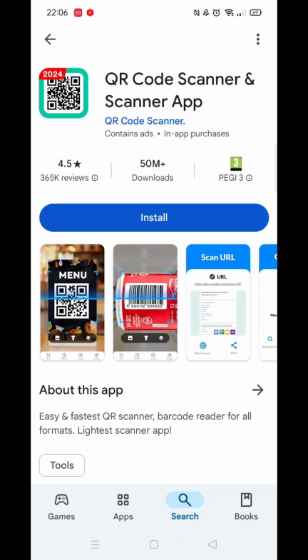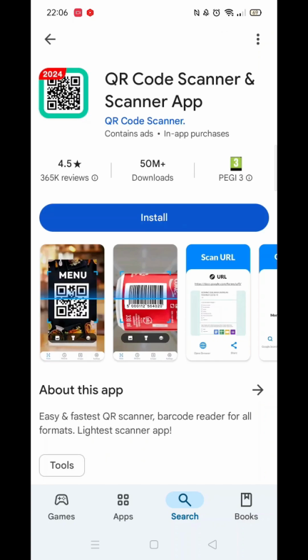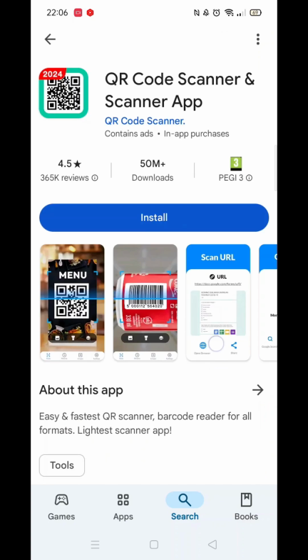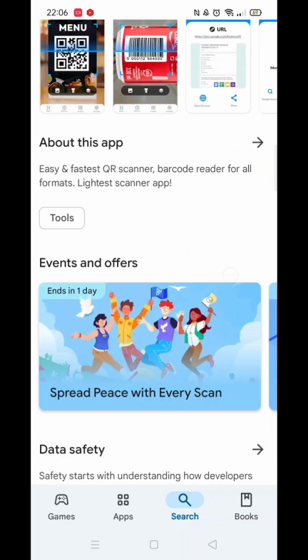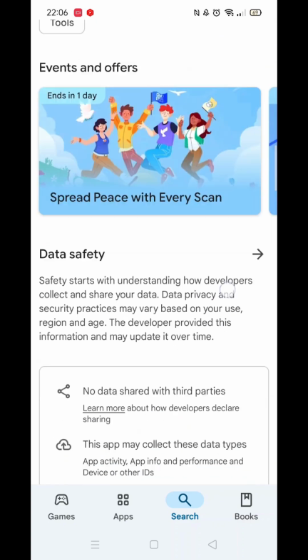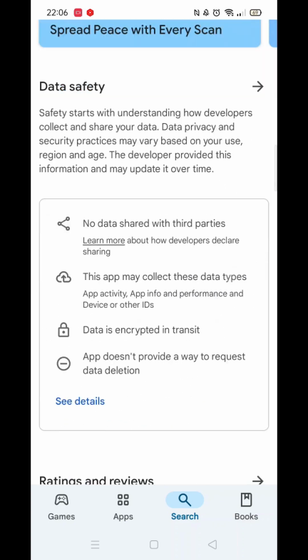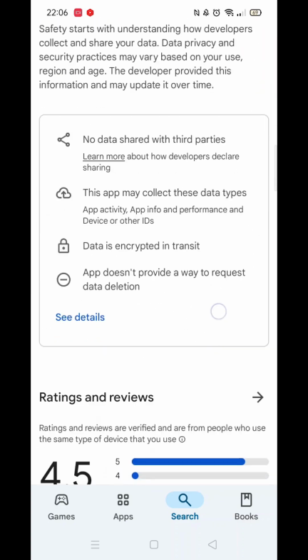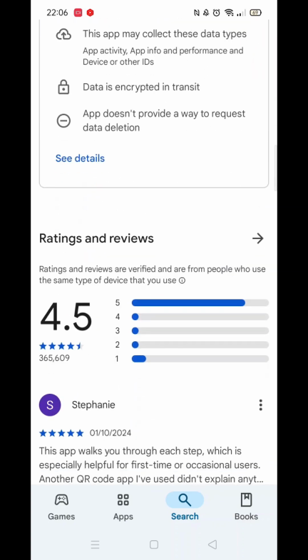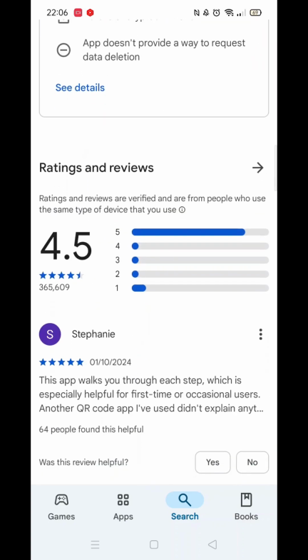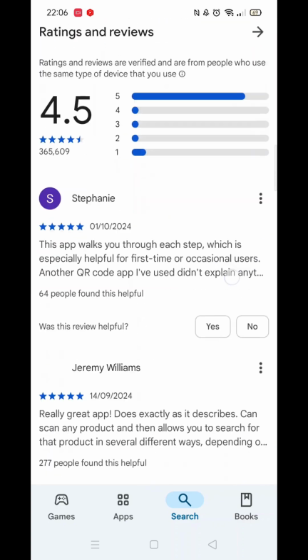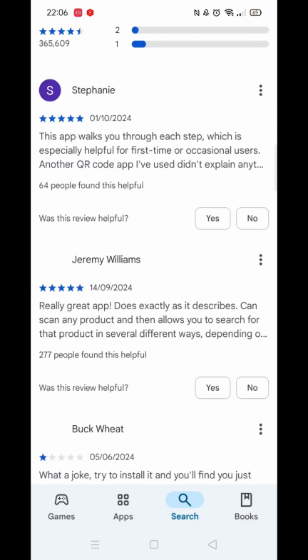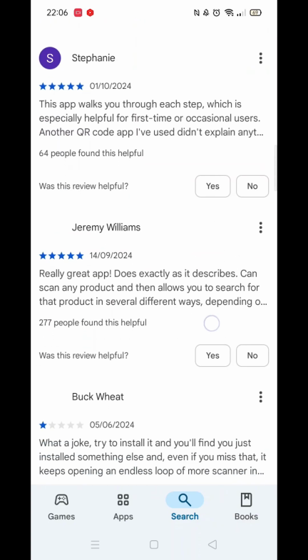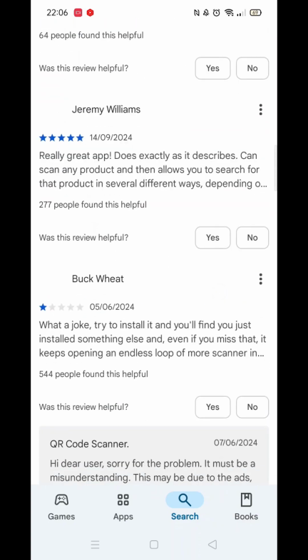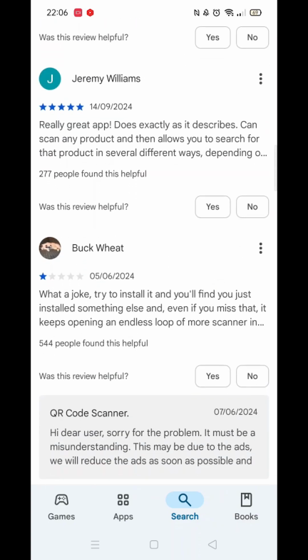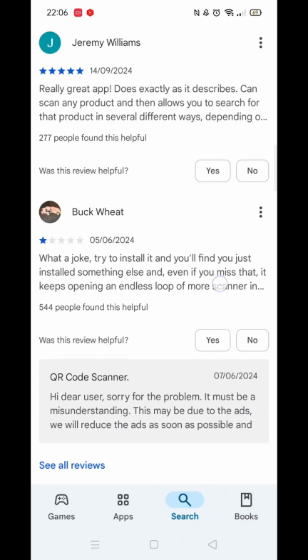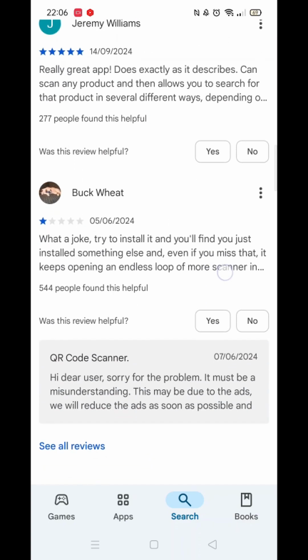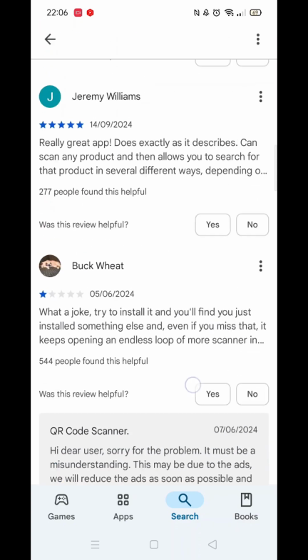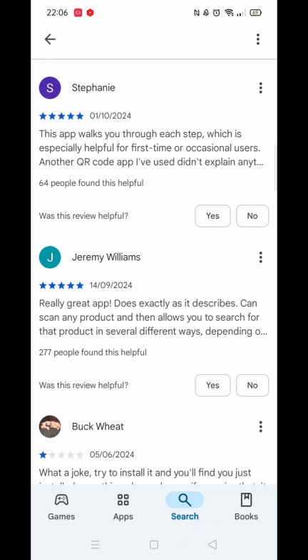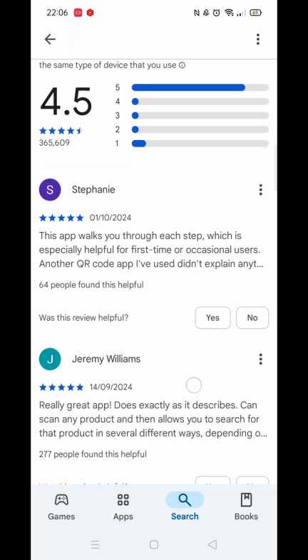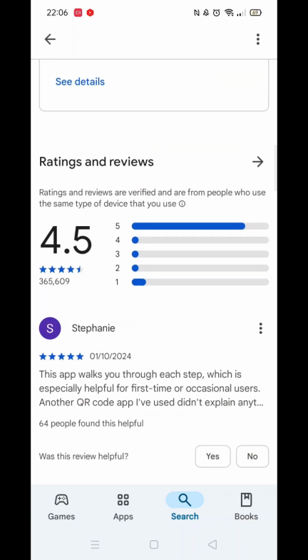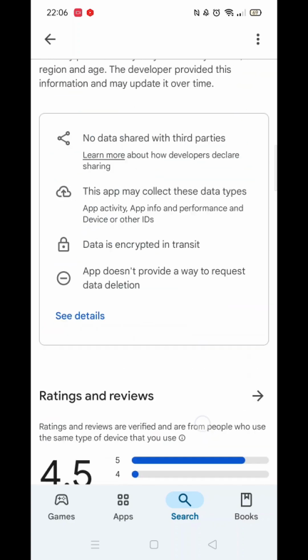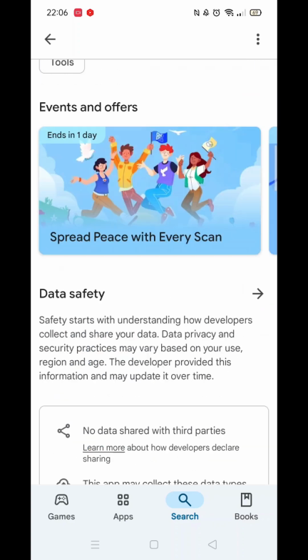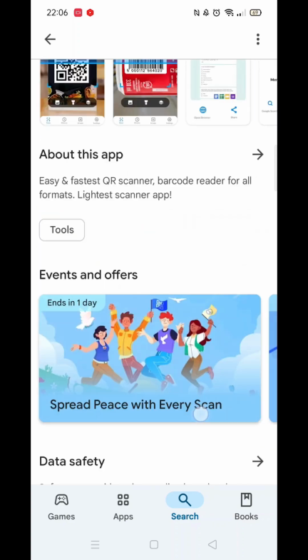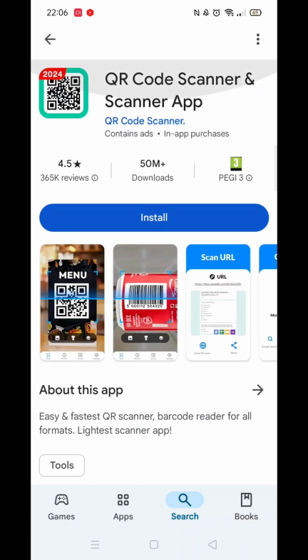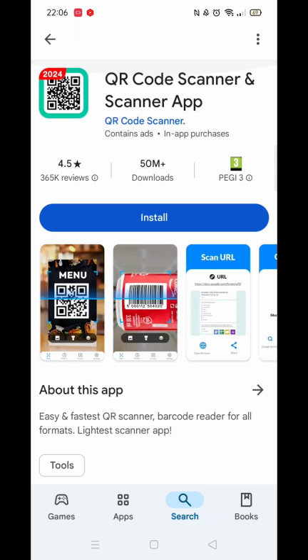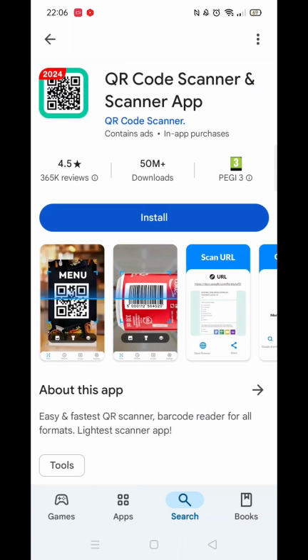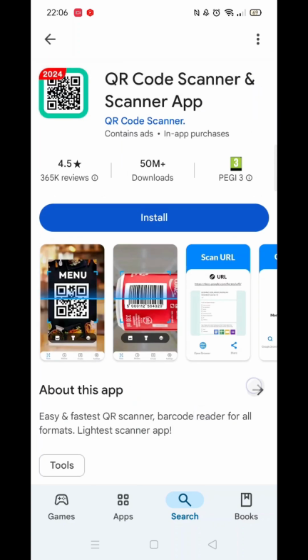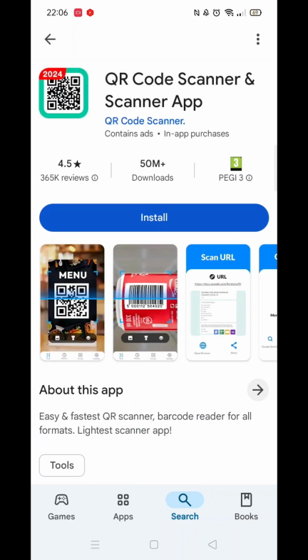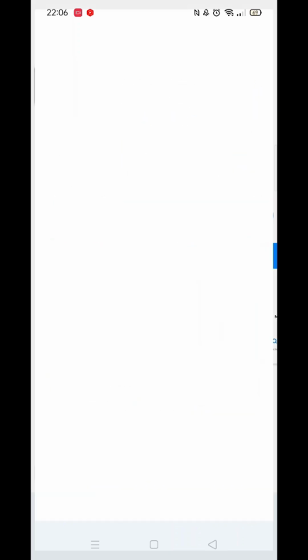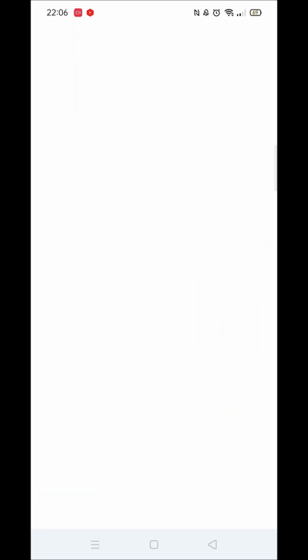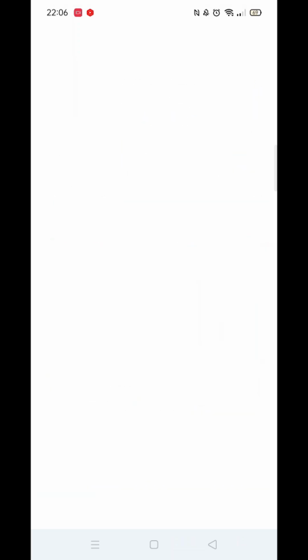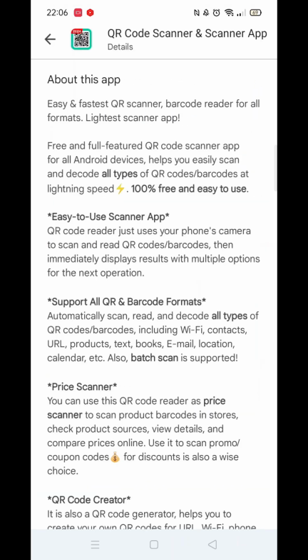Scroll back up and click on "About this app." Go to the very bottom of the page to check if your phone is compatible with downloading the app.